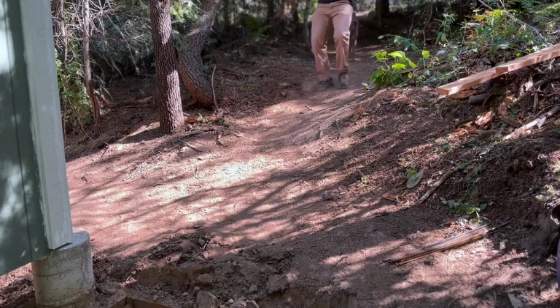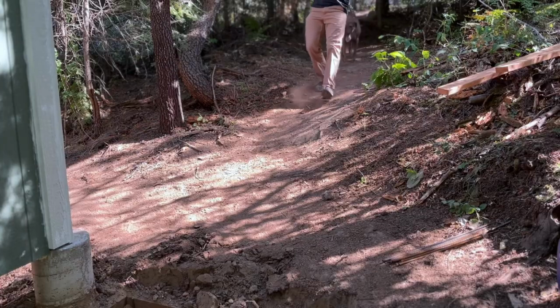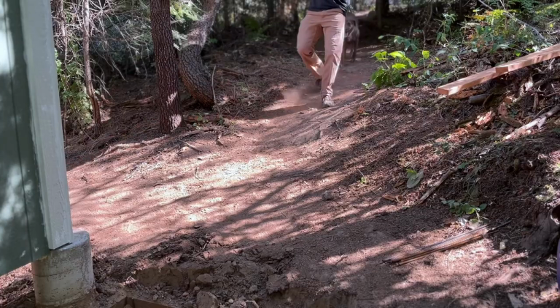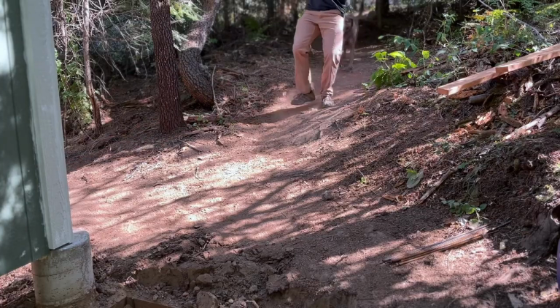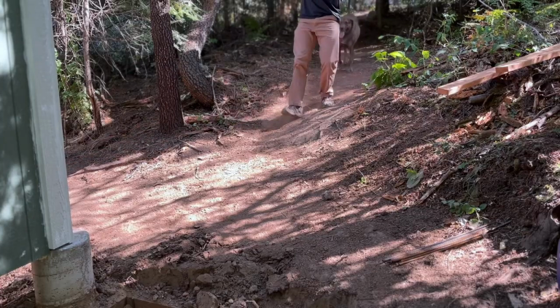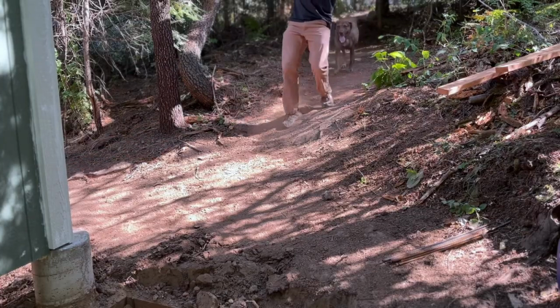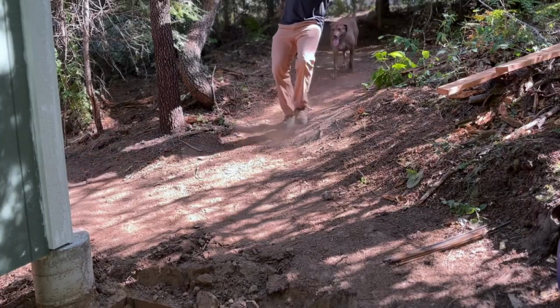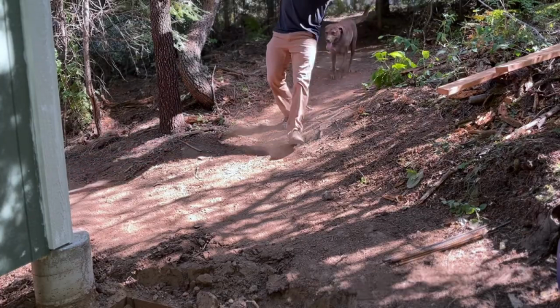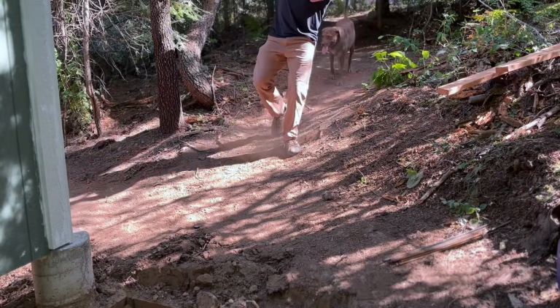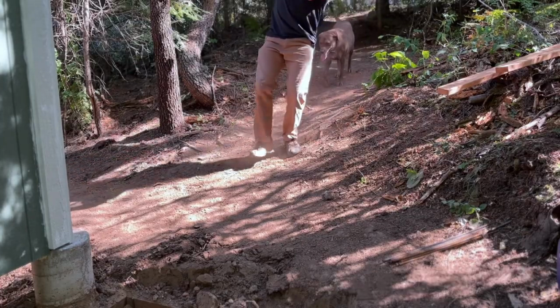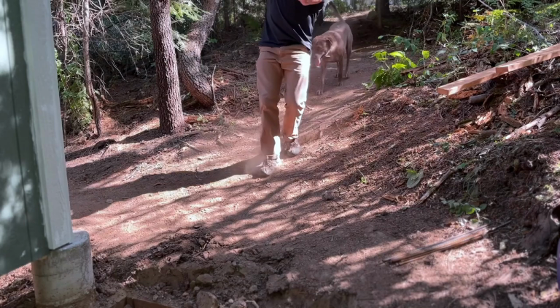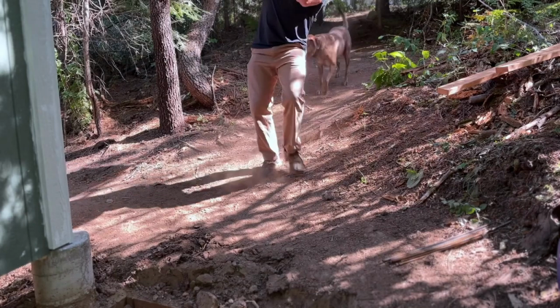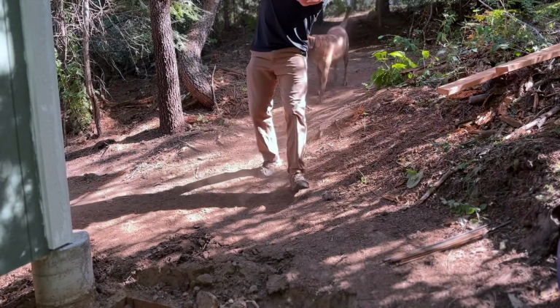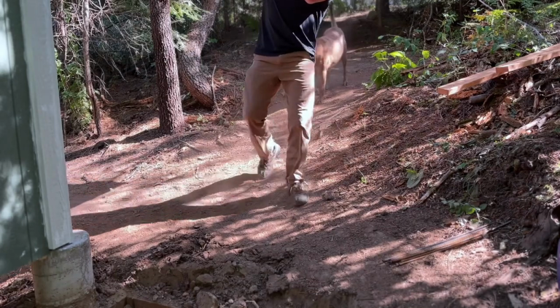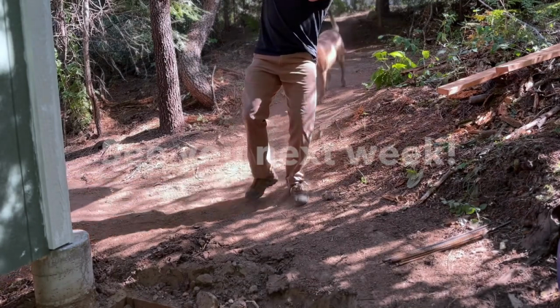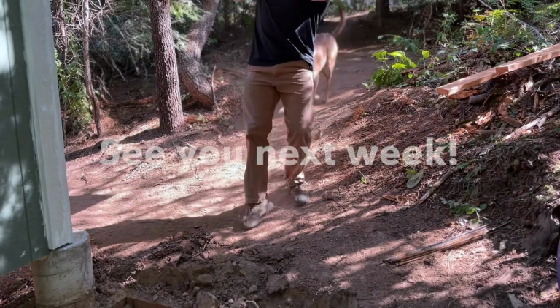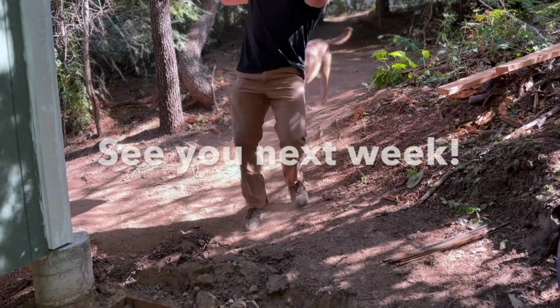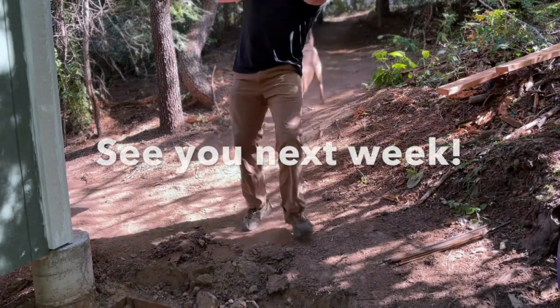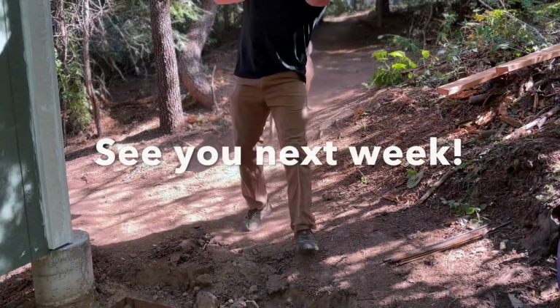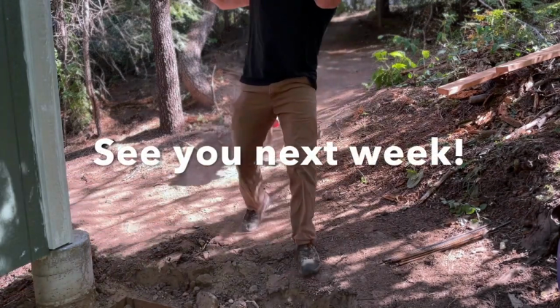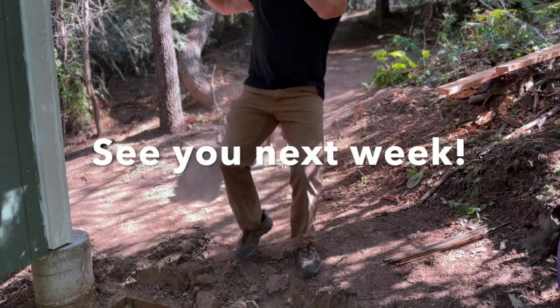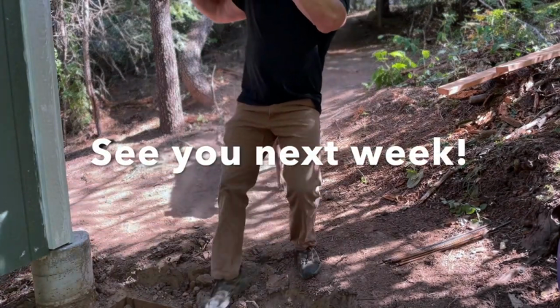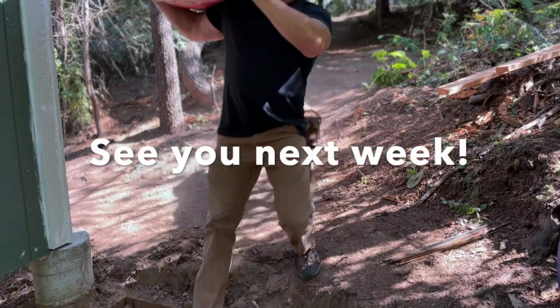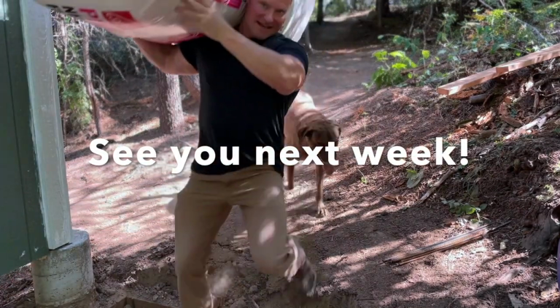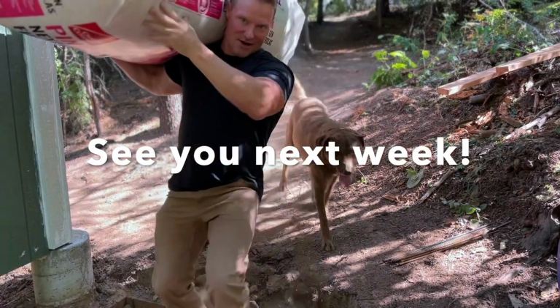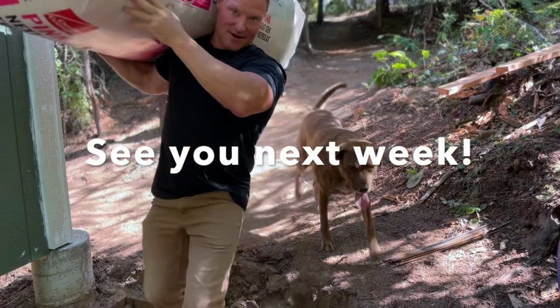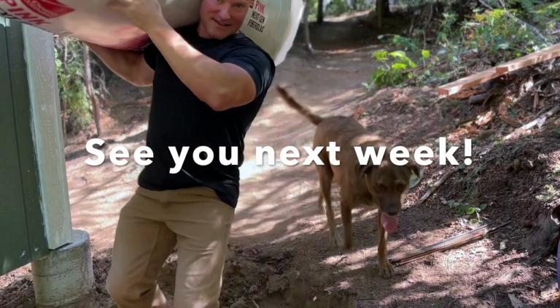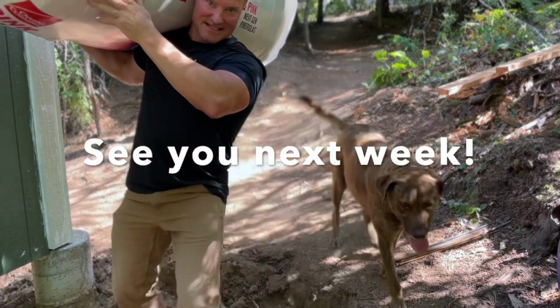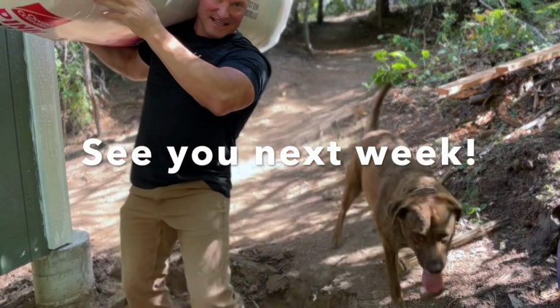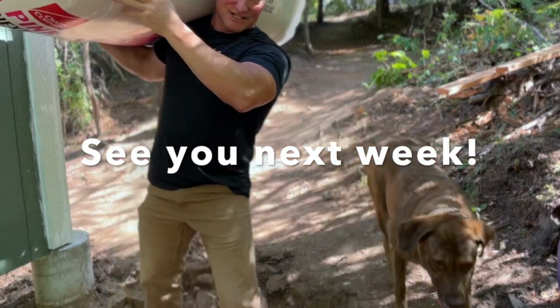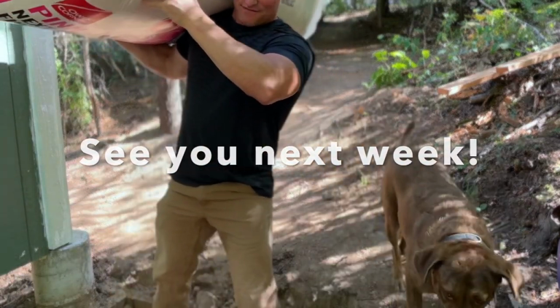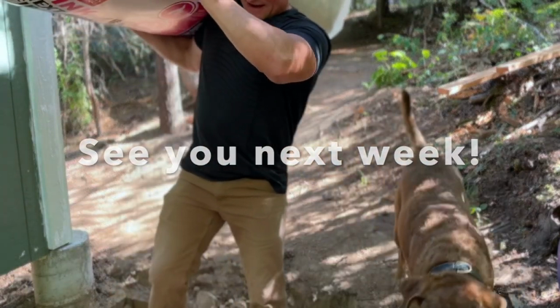Exciting day — insulation time! Getting going on the insulation finally.